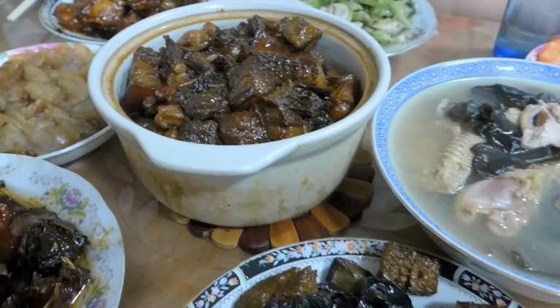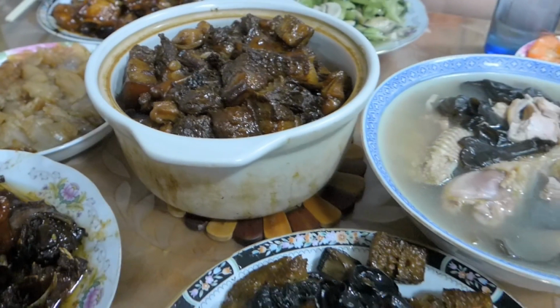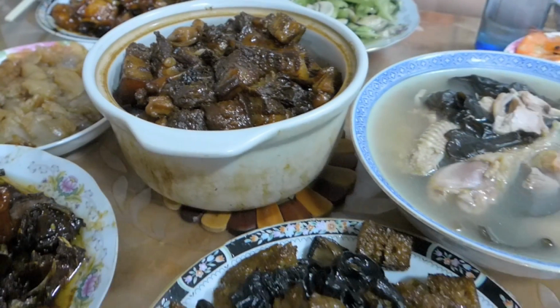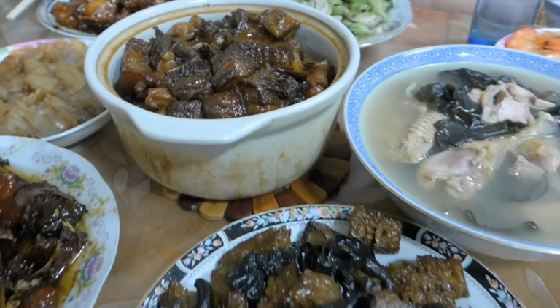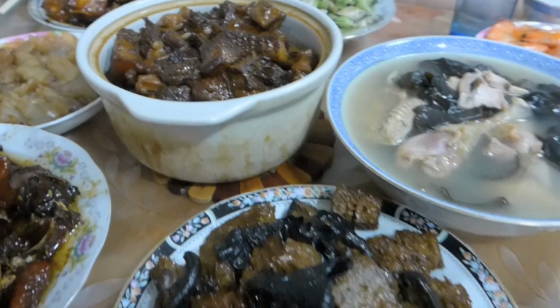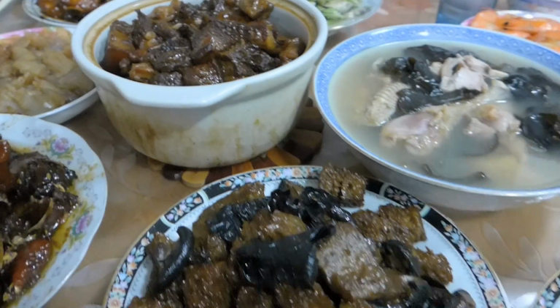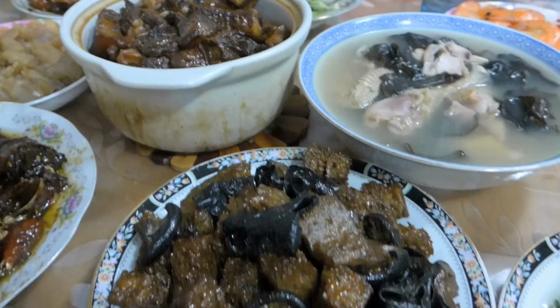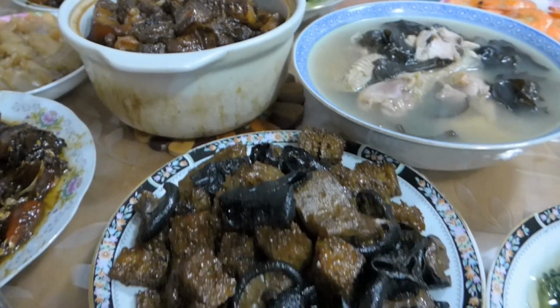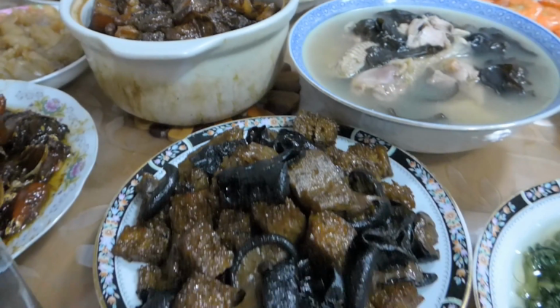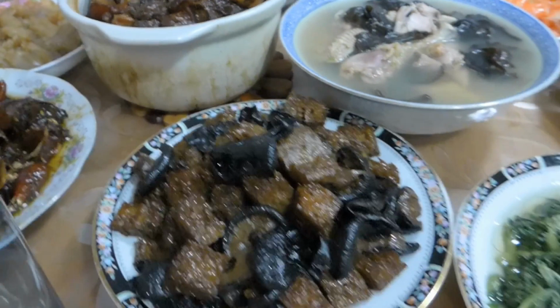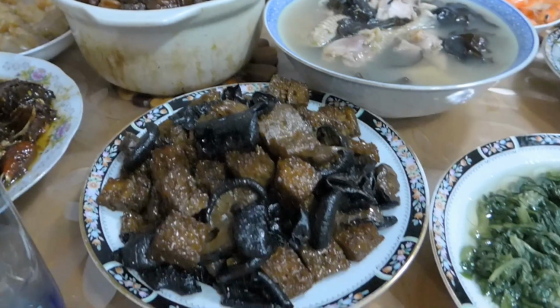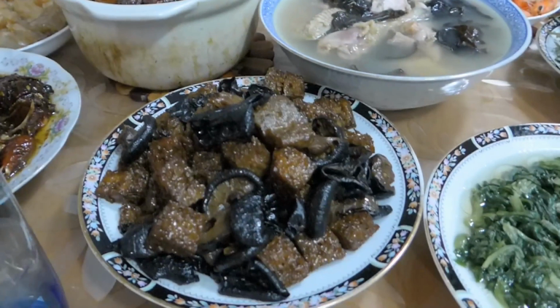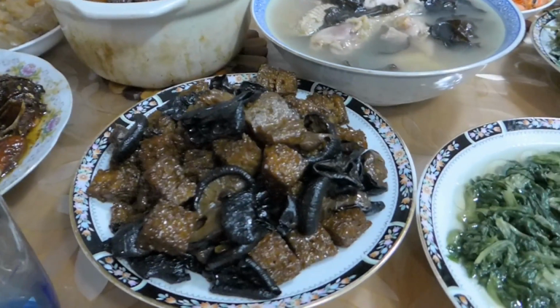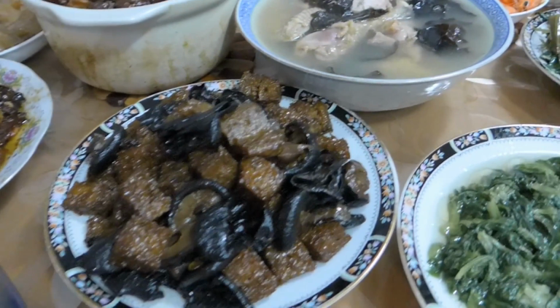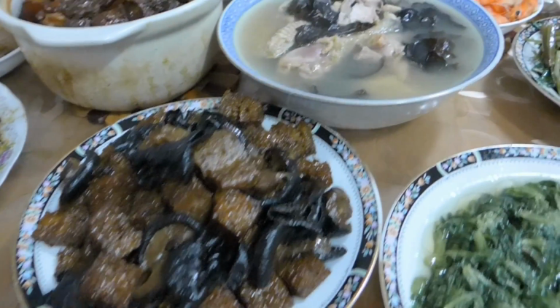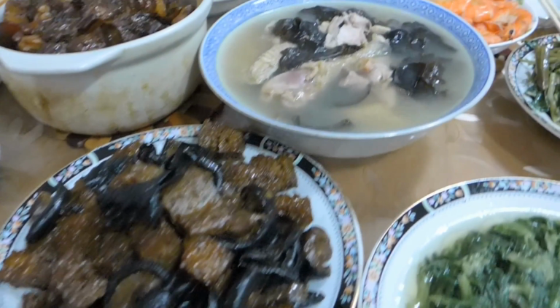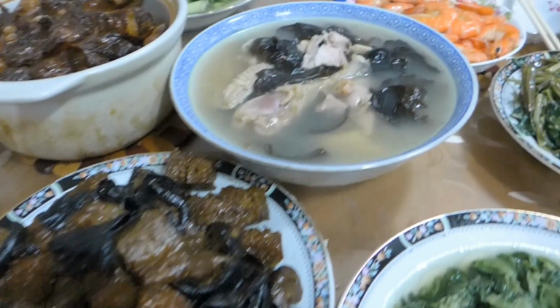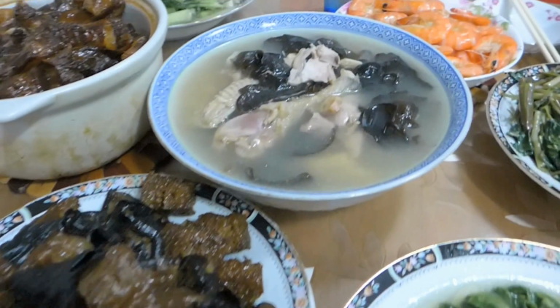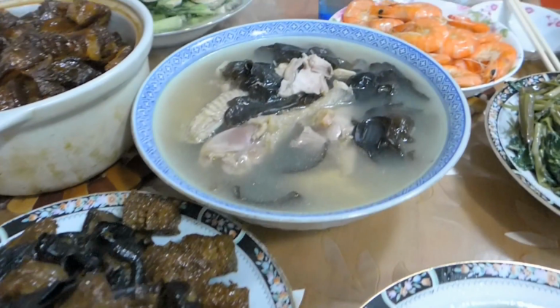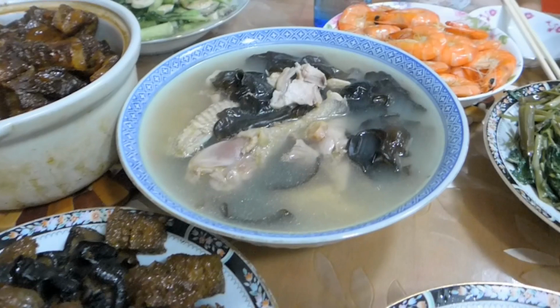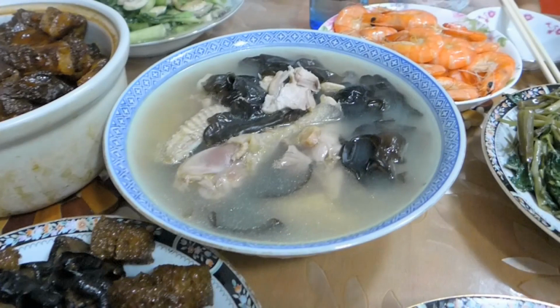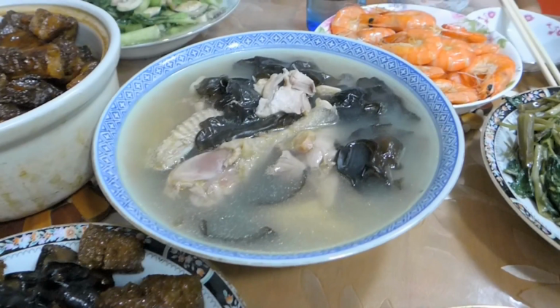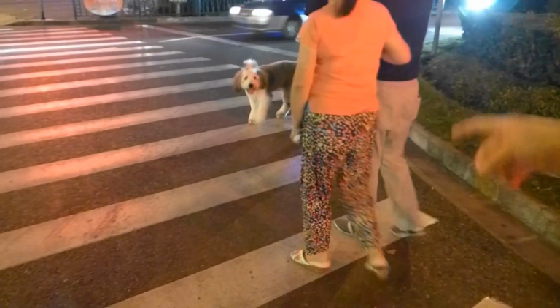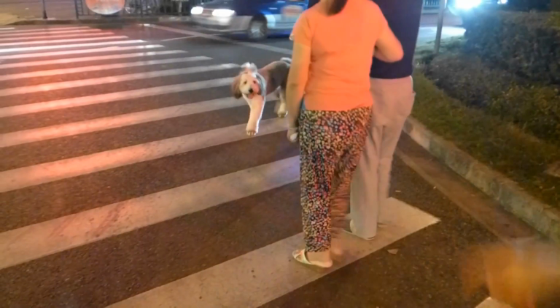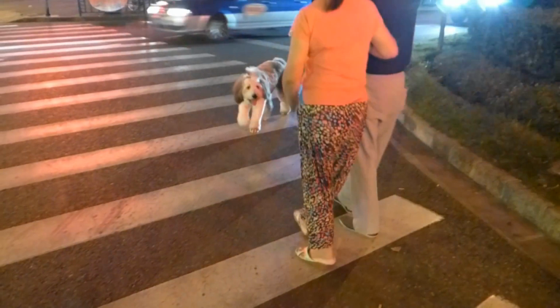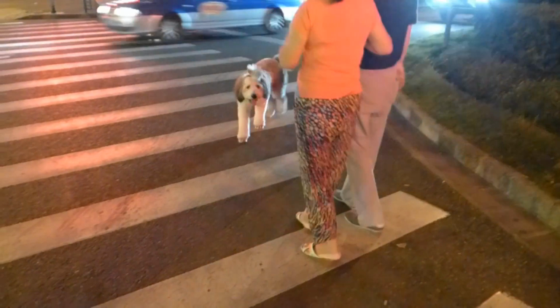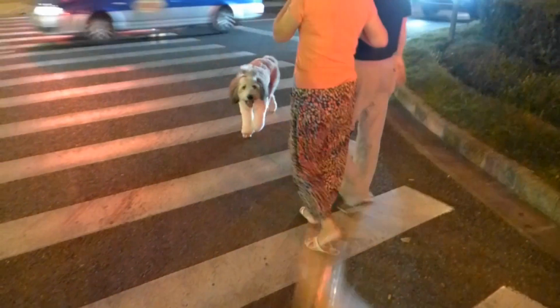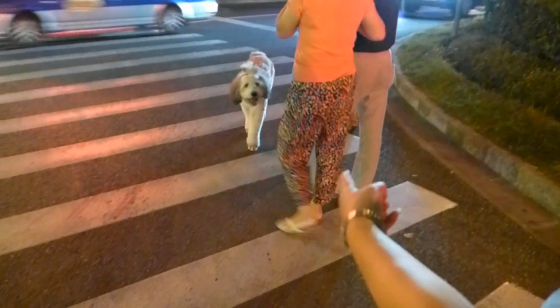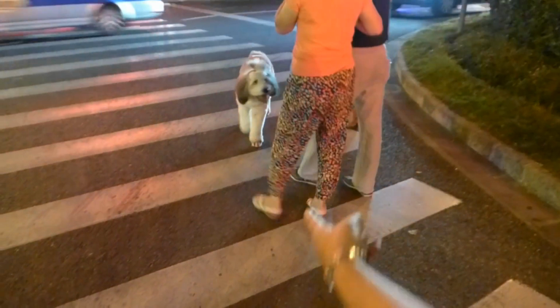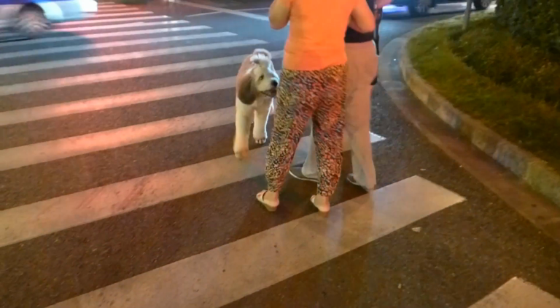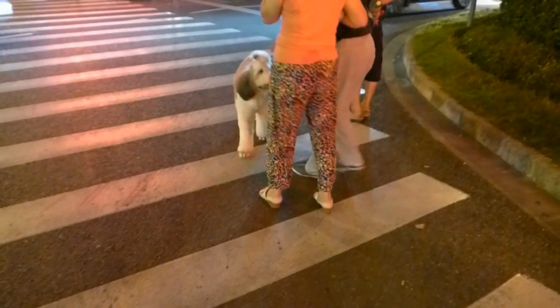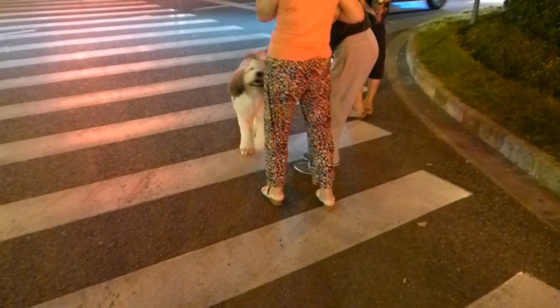That would have taken hours for my auntie to cook. I'm so grateful. I just saw this funky dog.